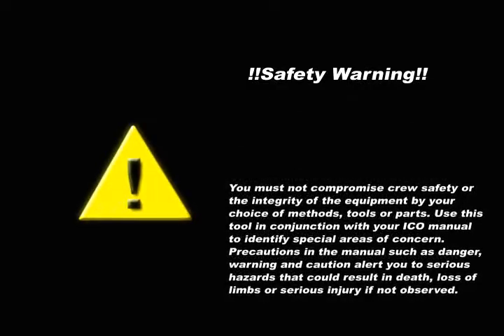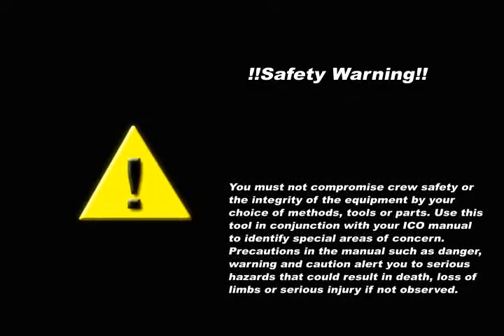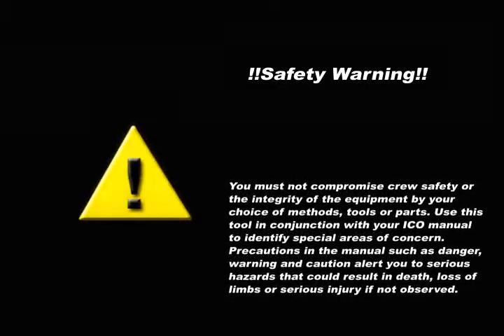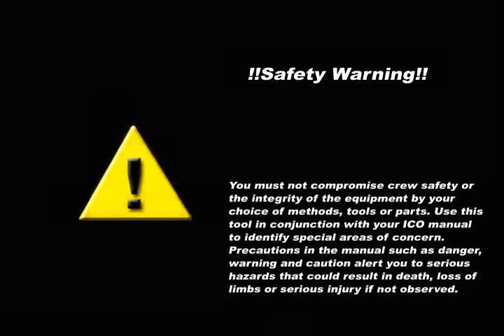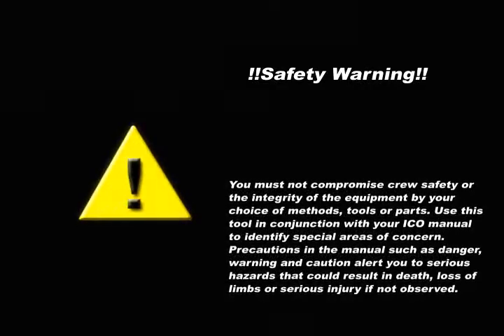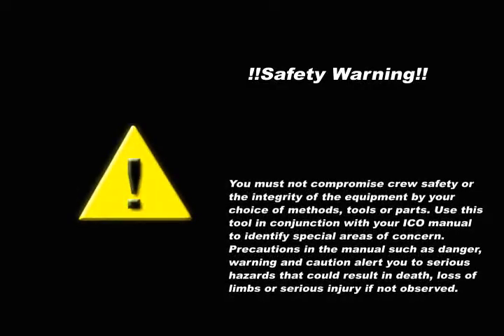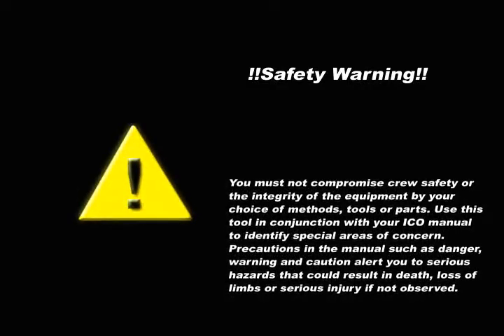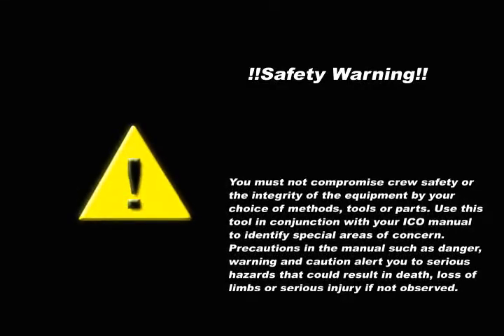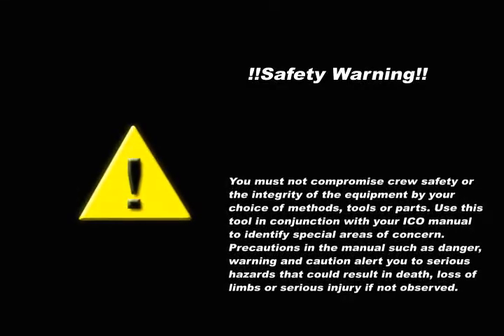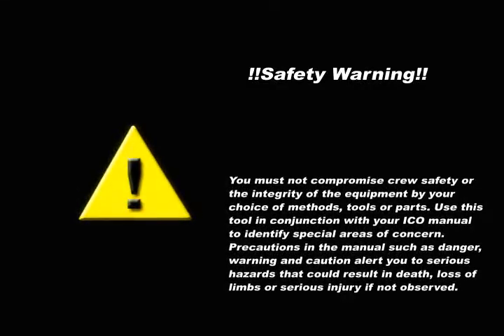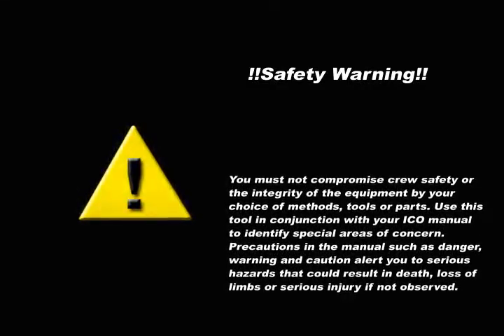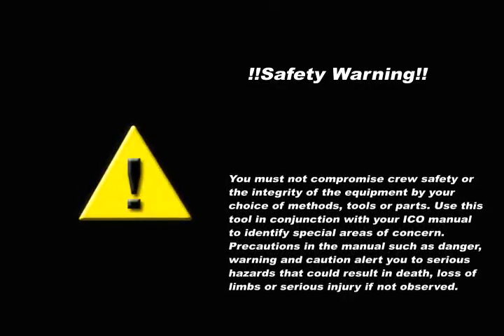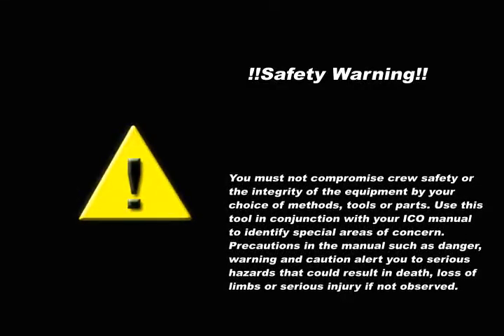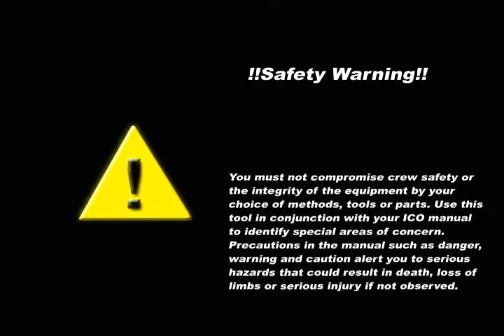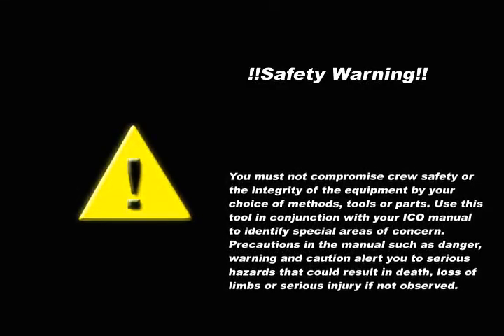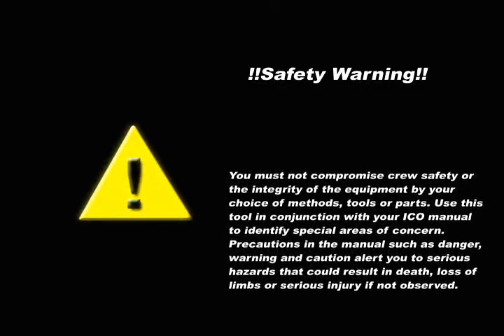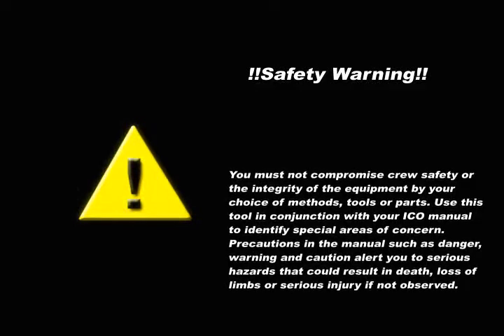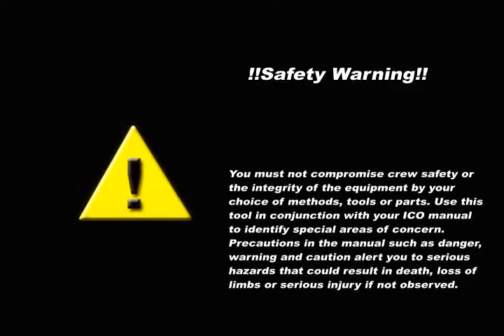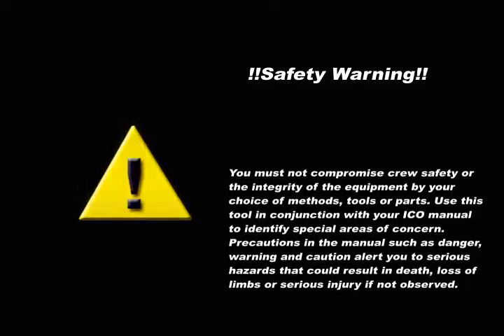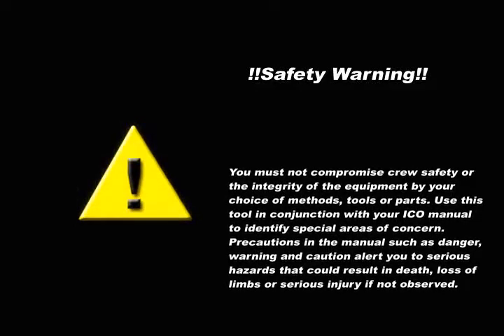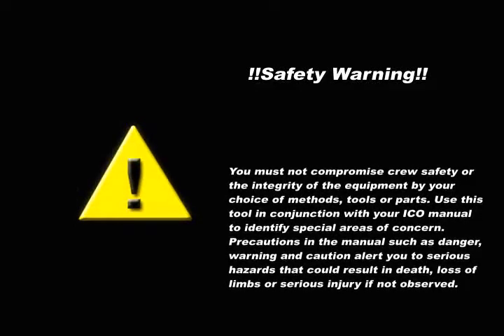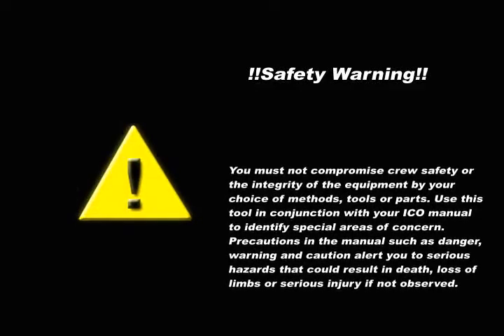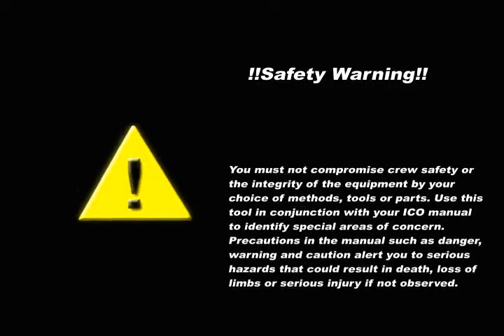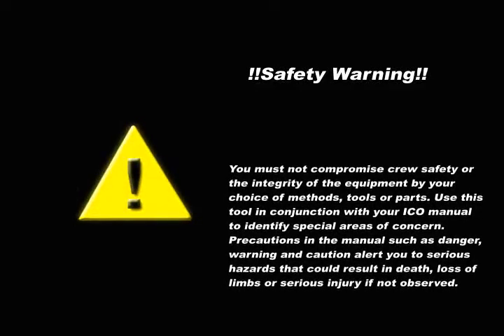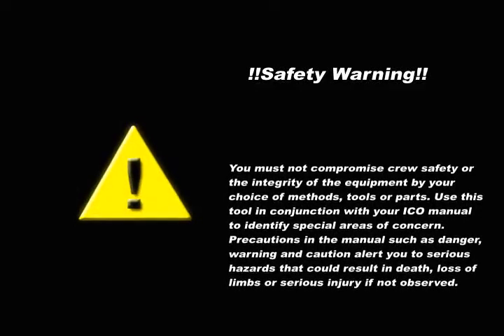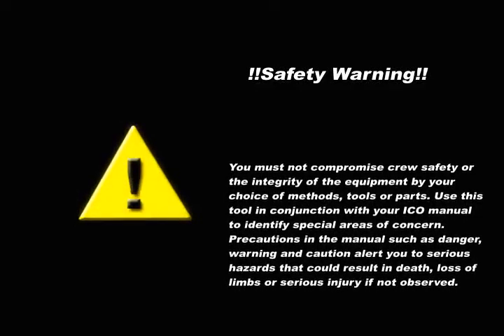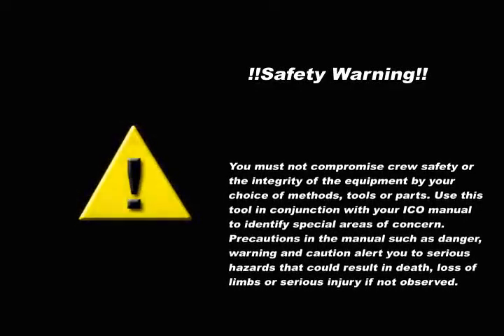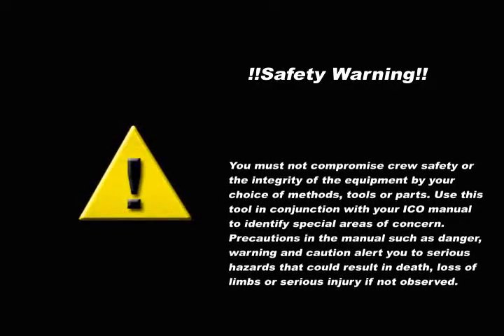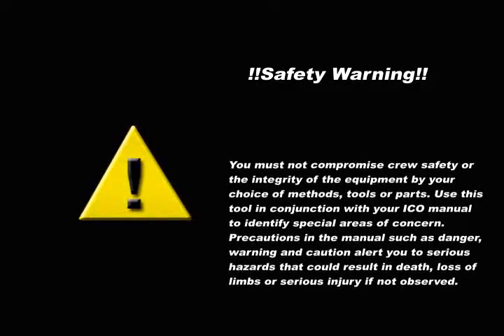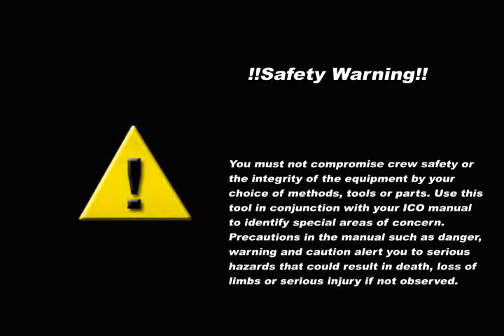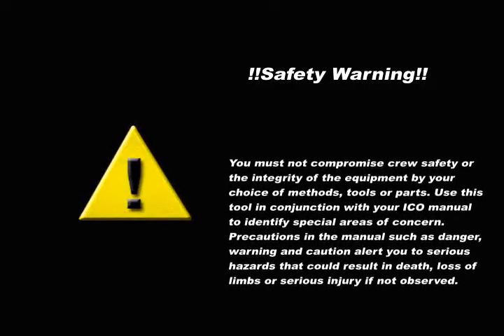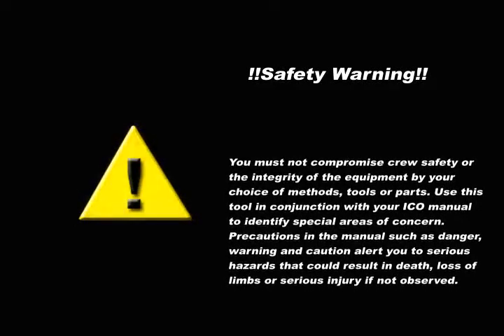You must not compromise crew safety or the integrity of the equipment by your choice of methods, tools, or parts.